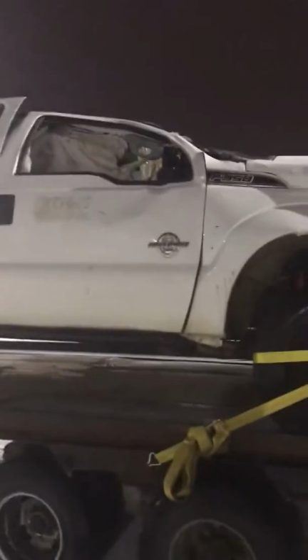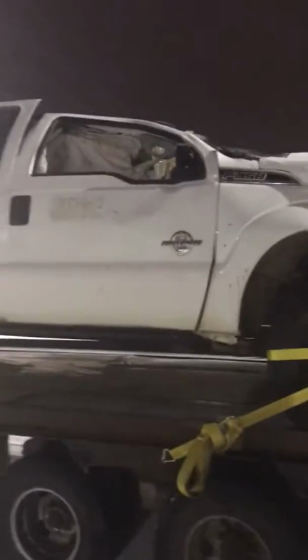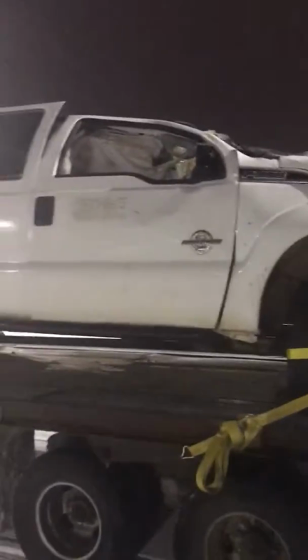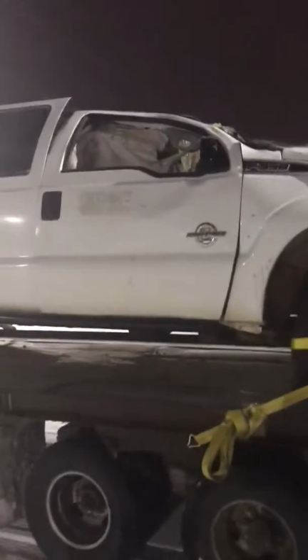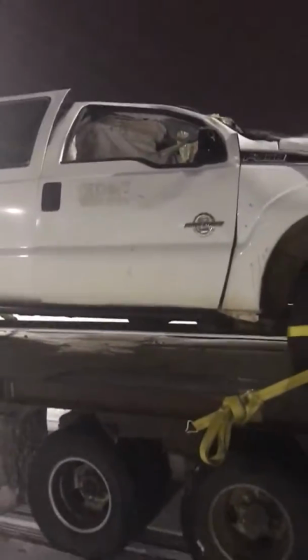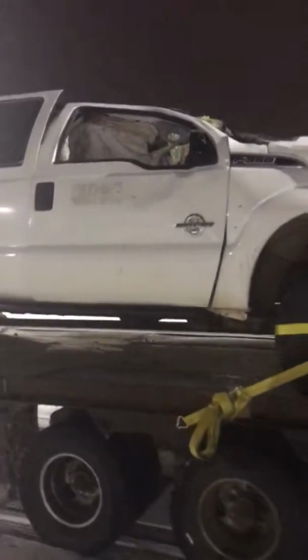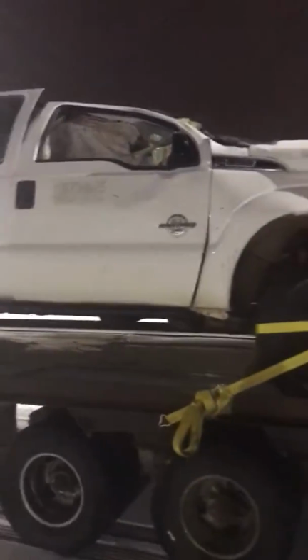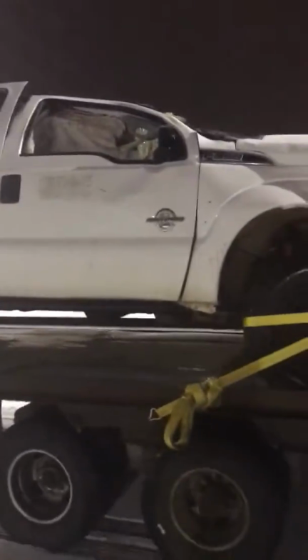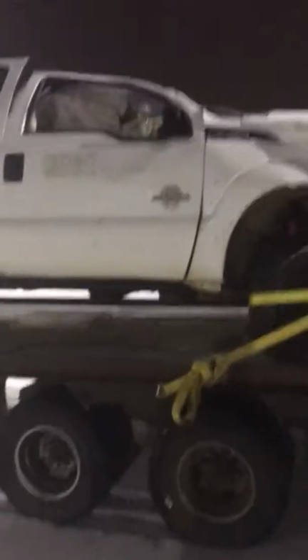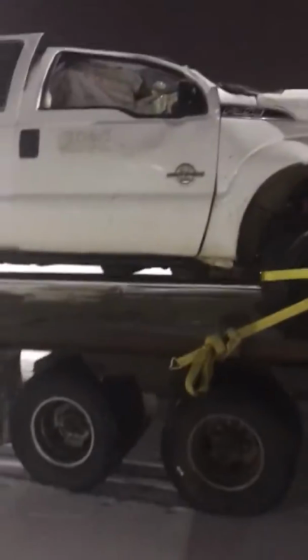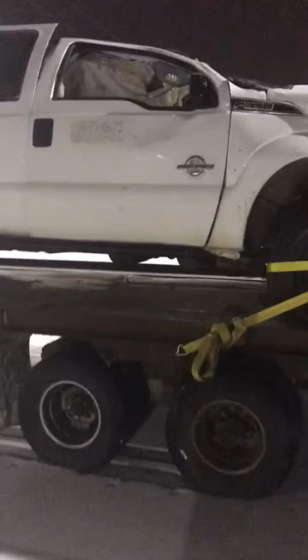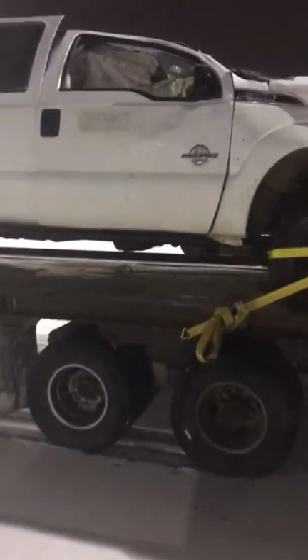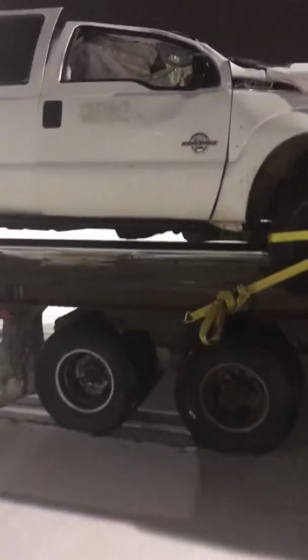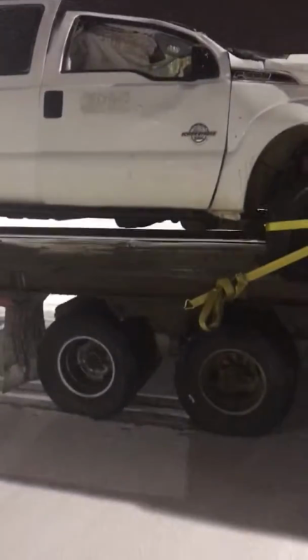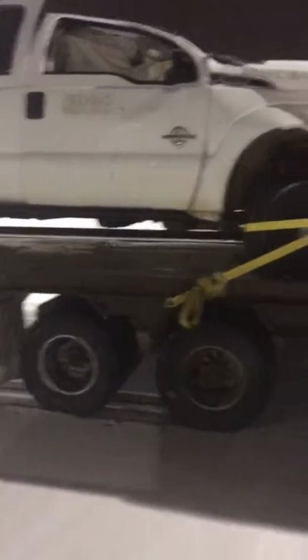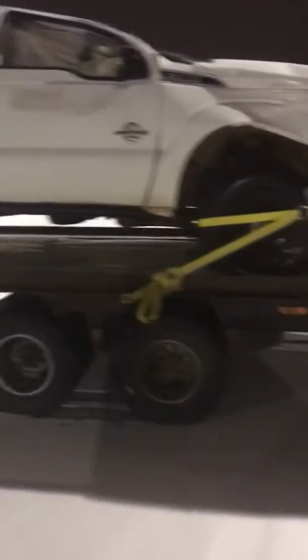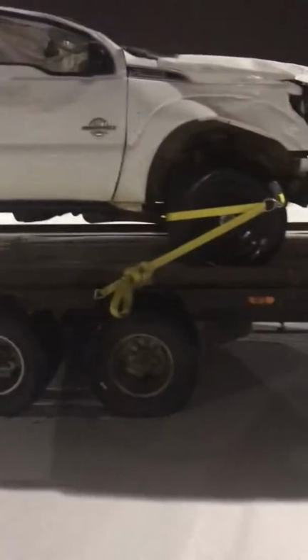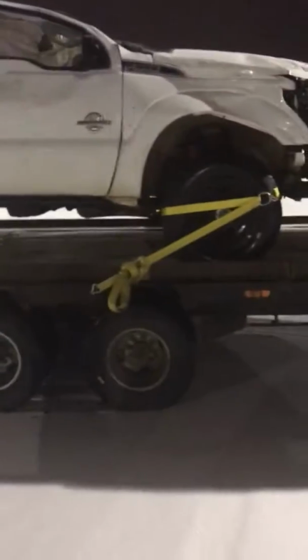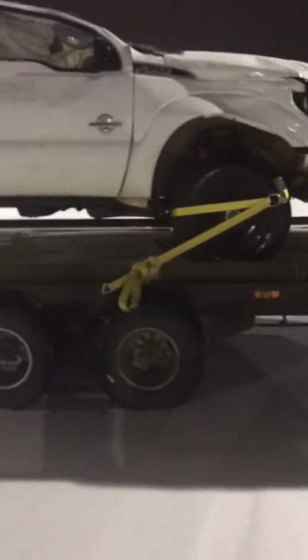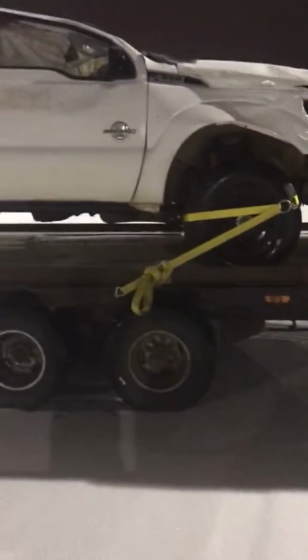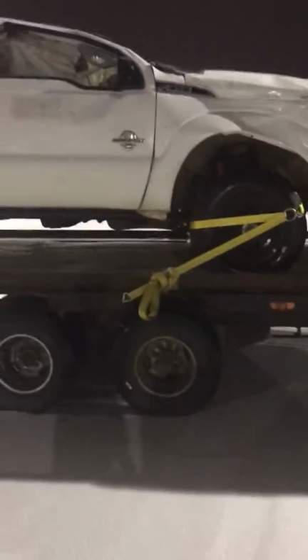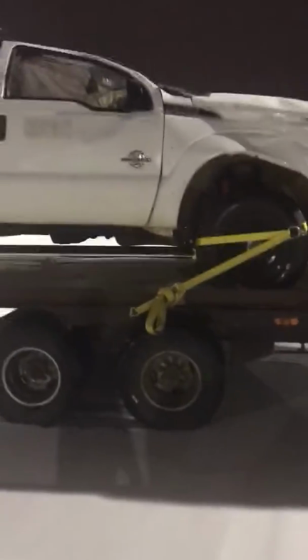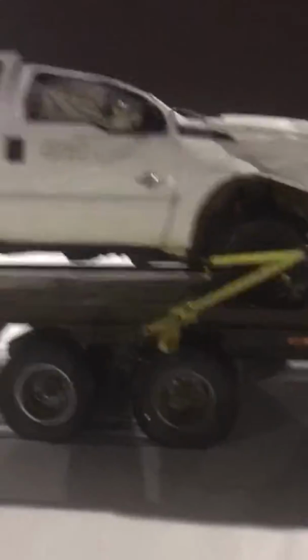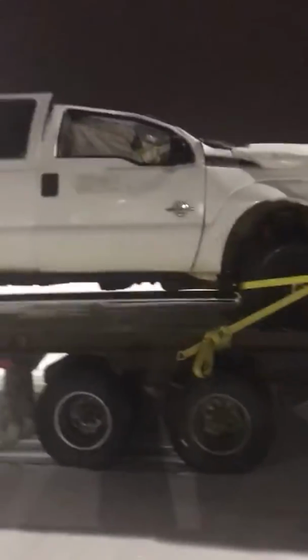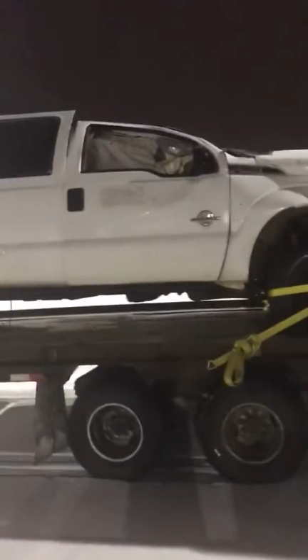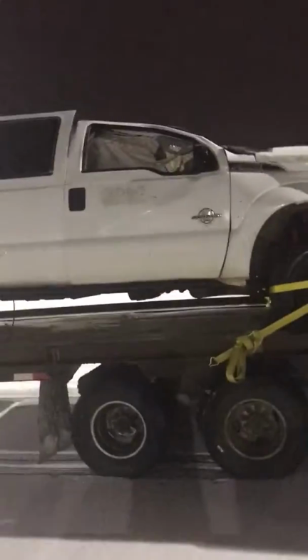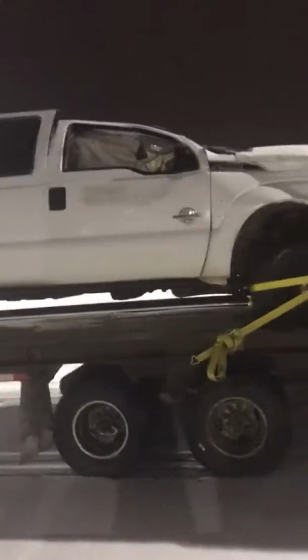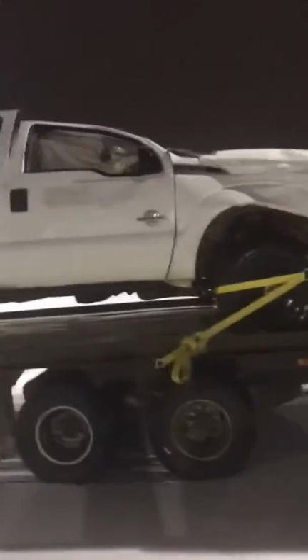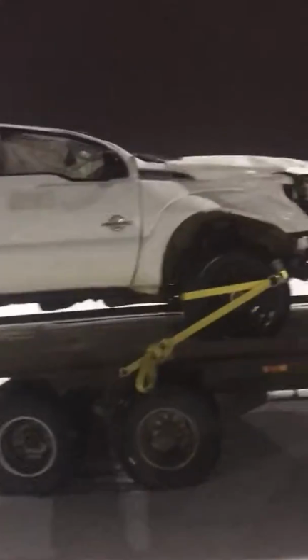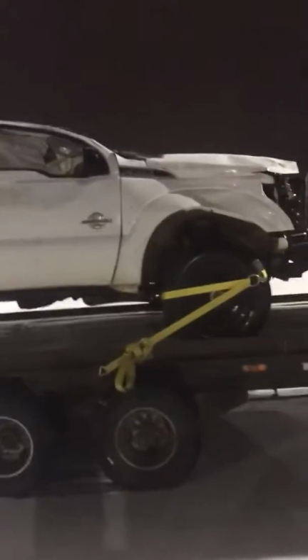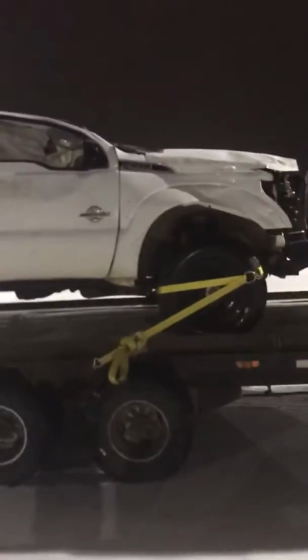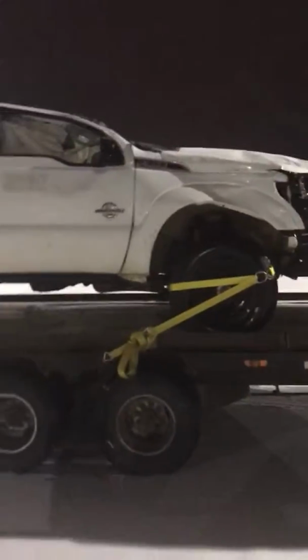I wish I had my F-250. I sold it about five years ago — that was a great truck.